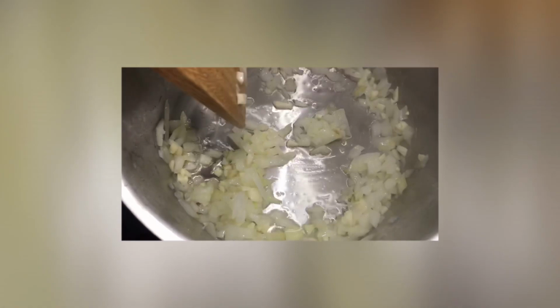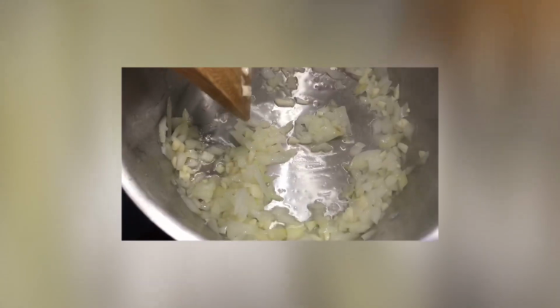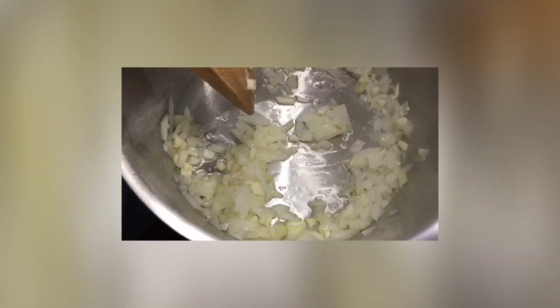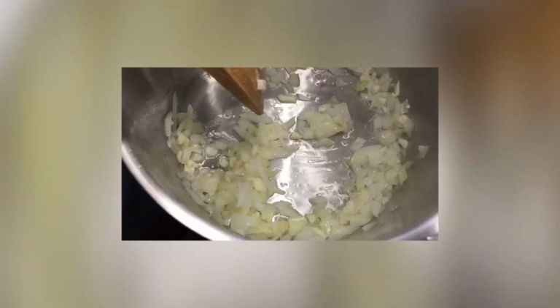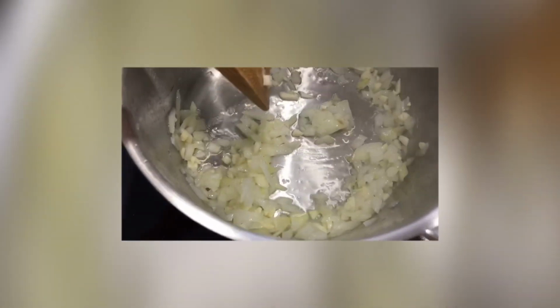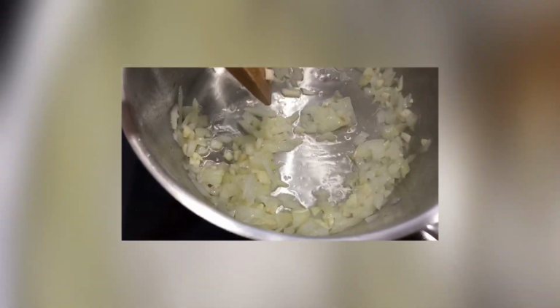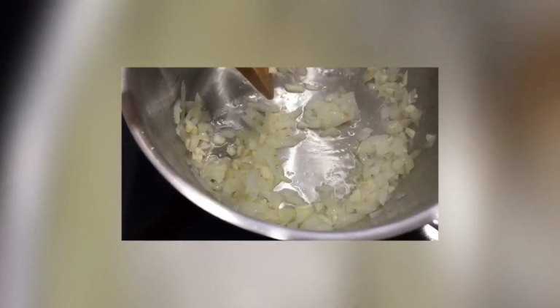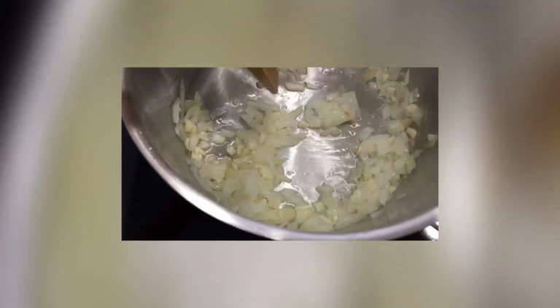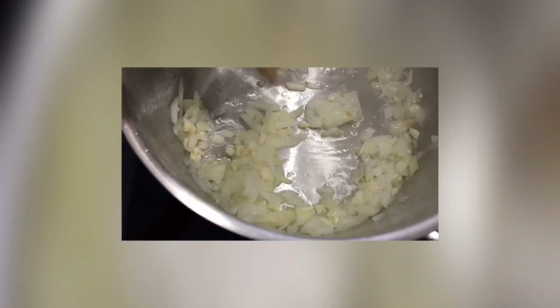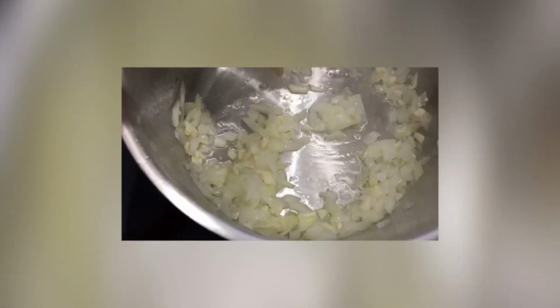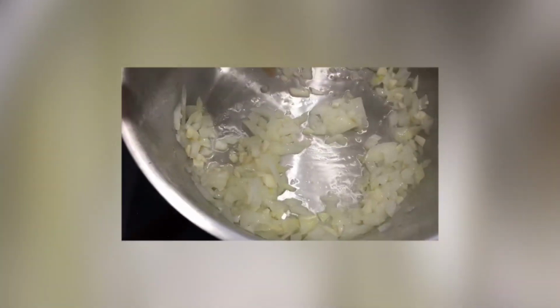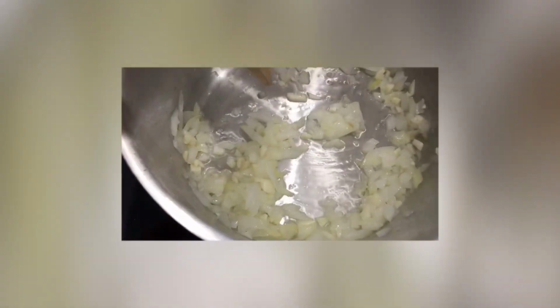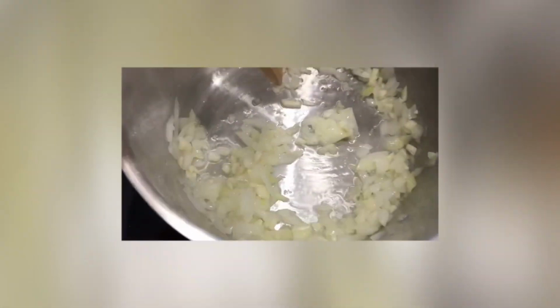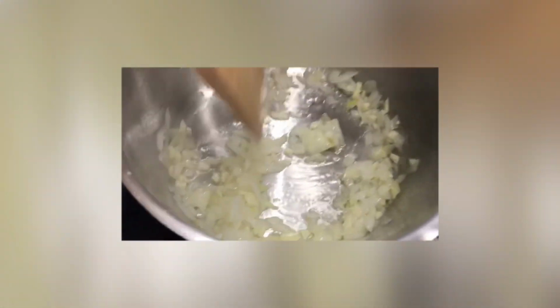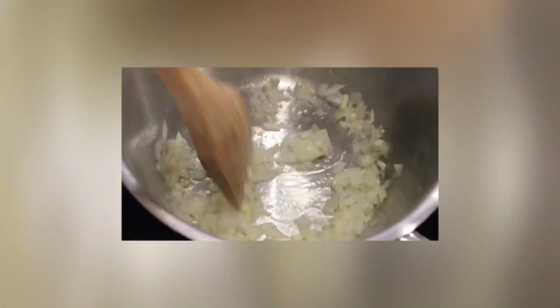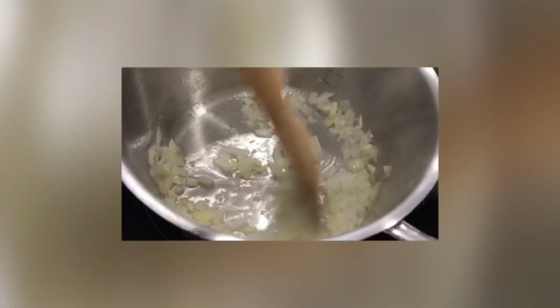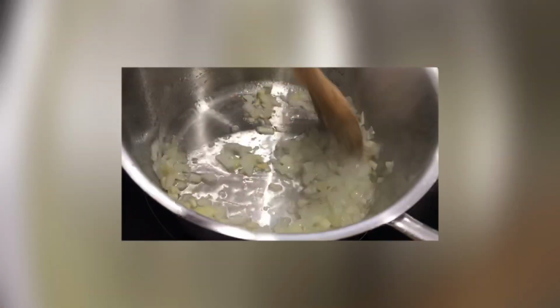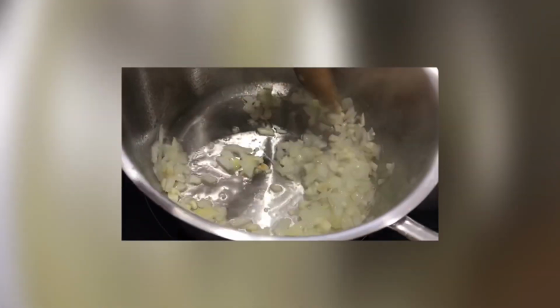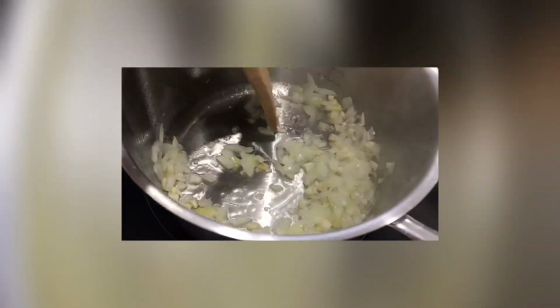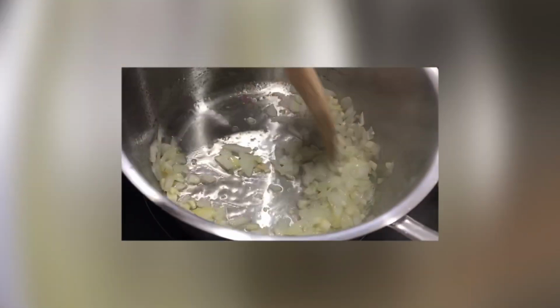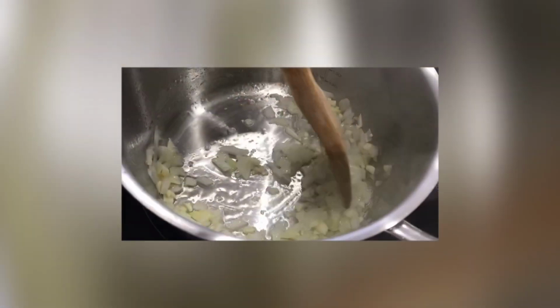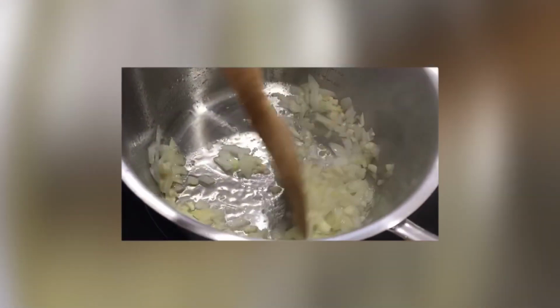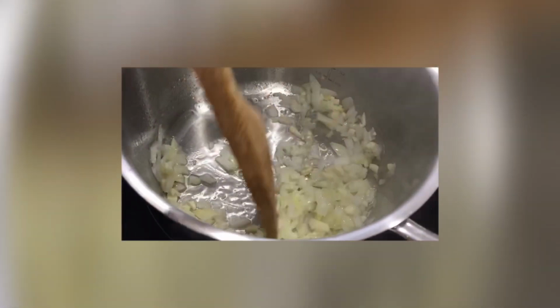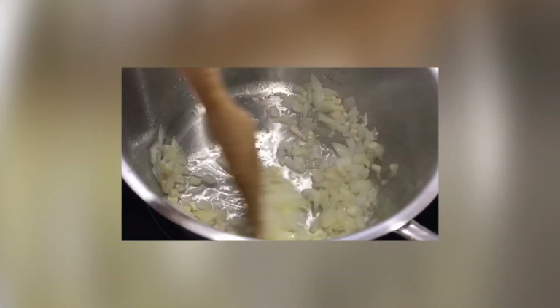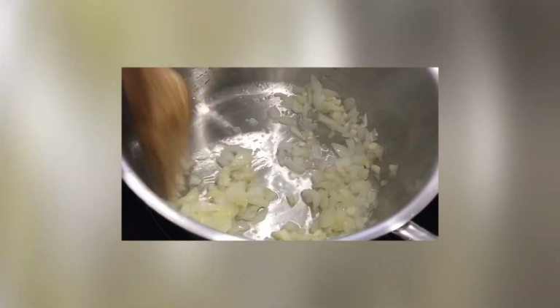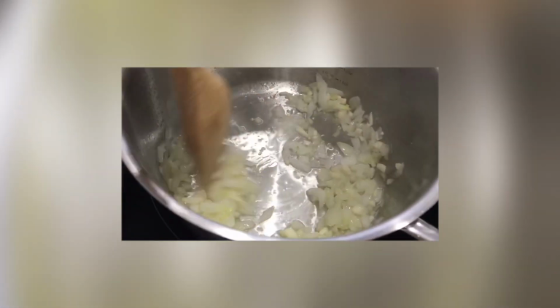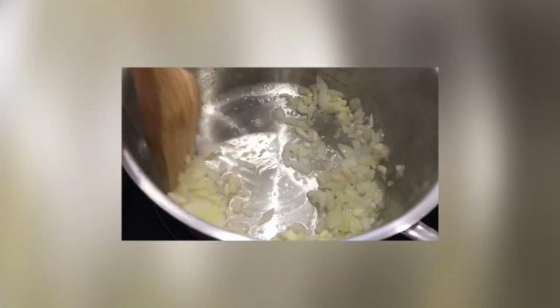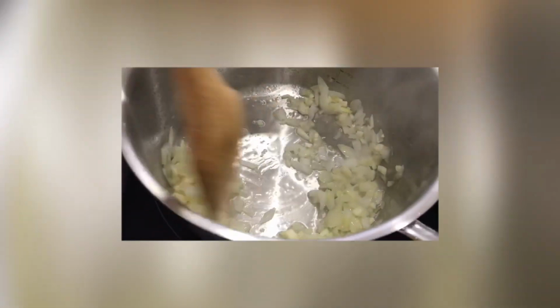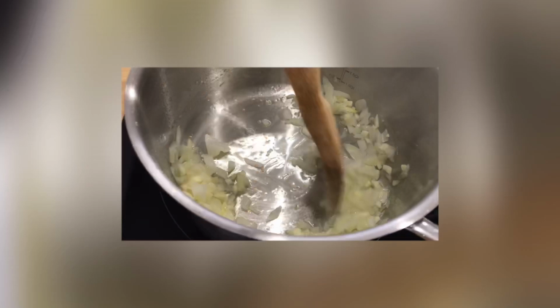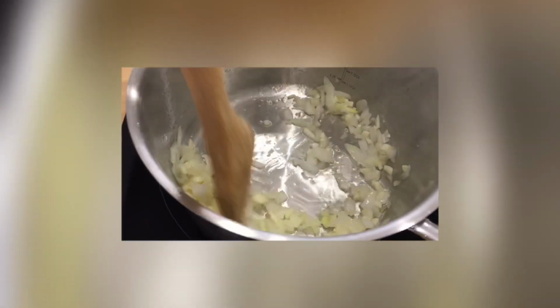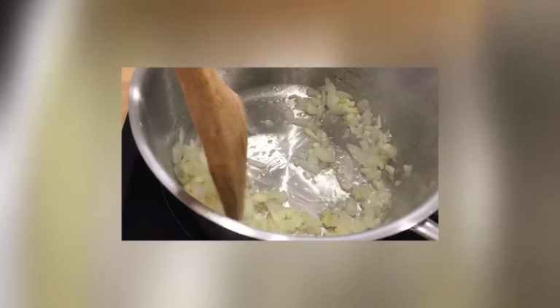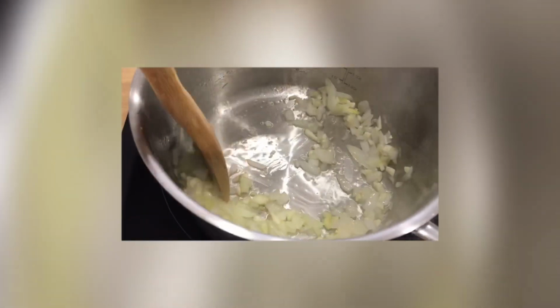So now I am sautéing the garlic and the onion and wait until it's golden brown.